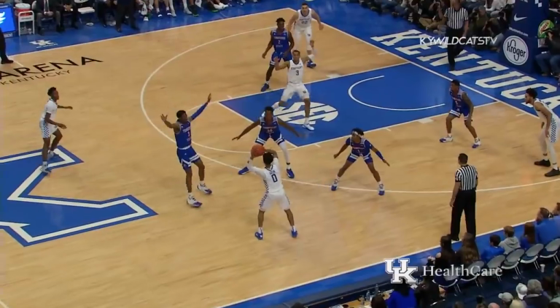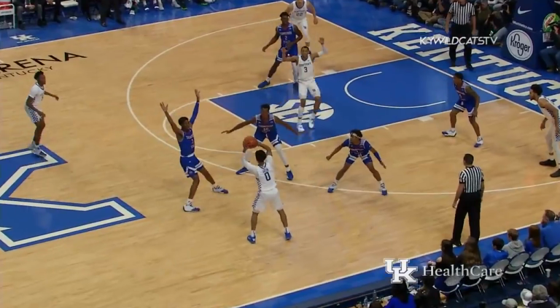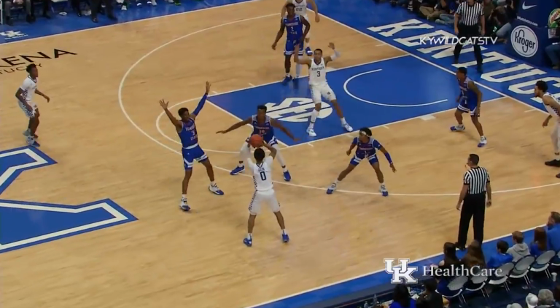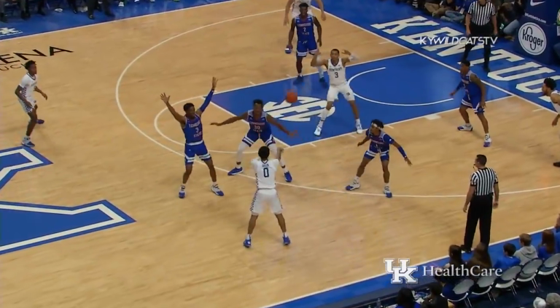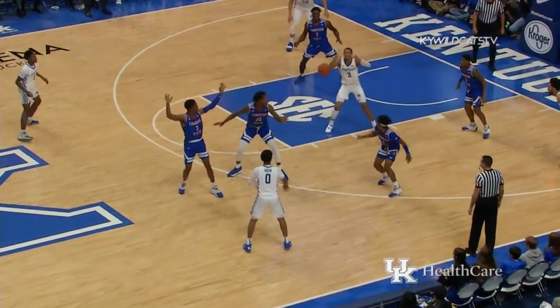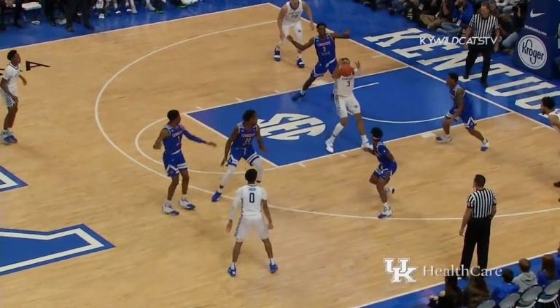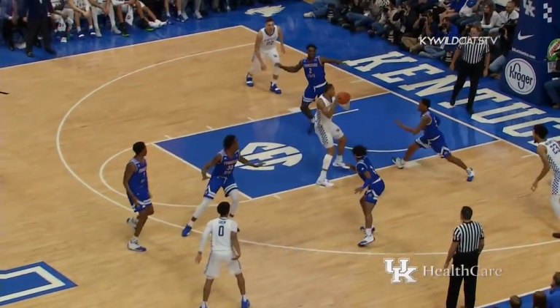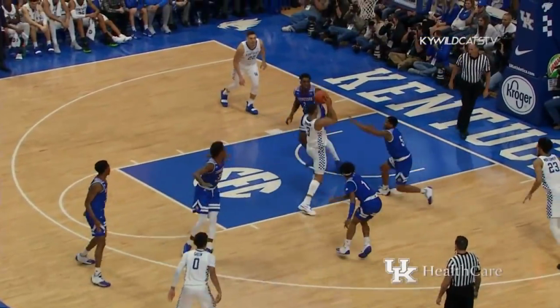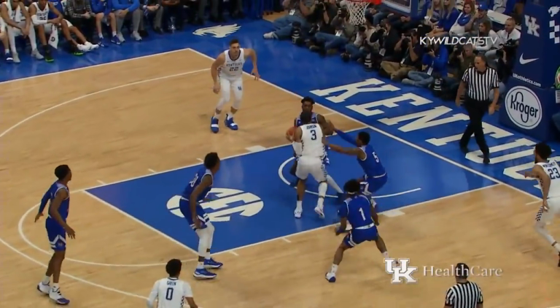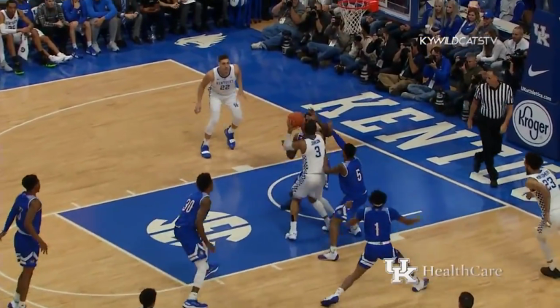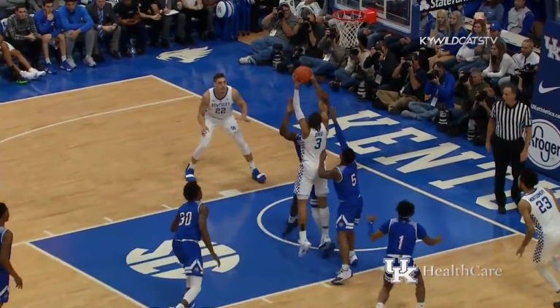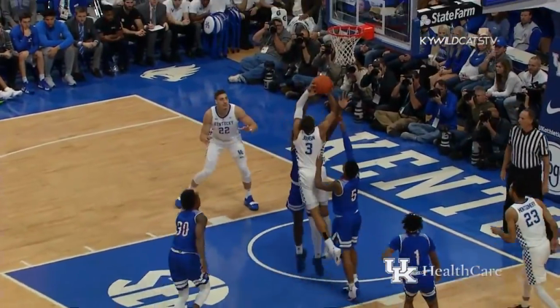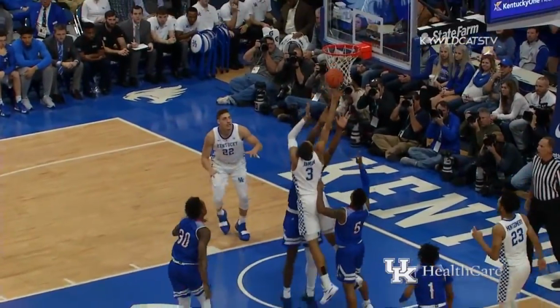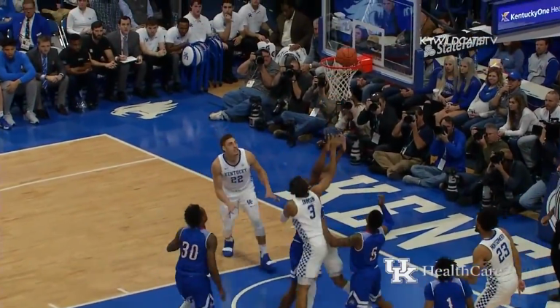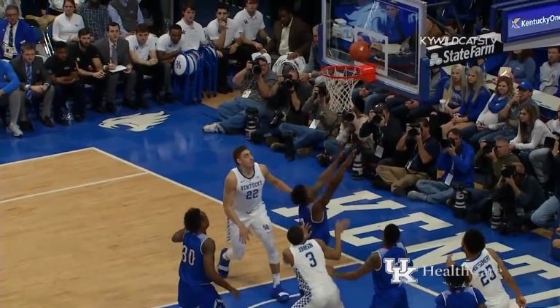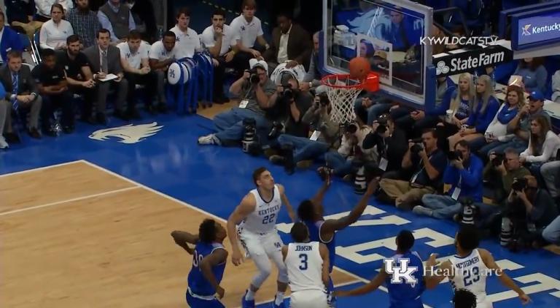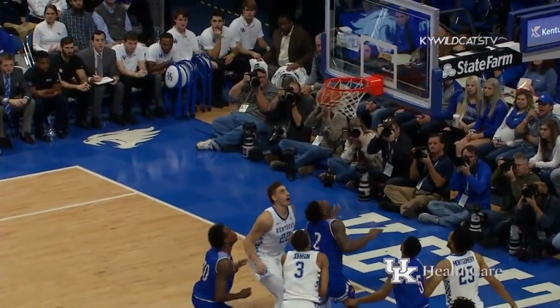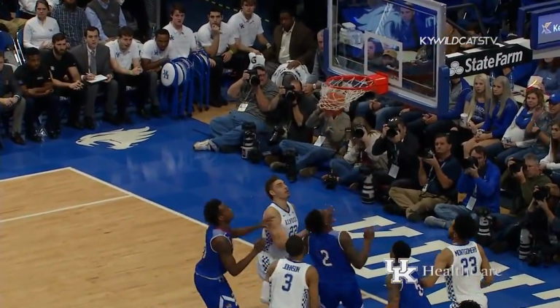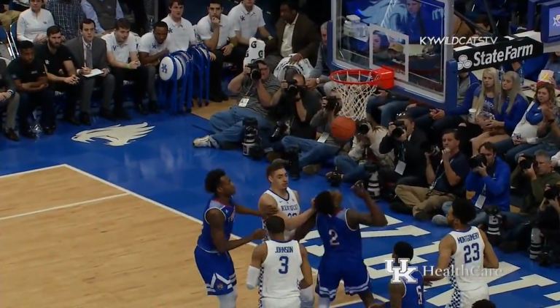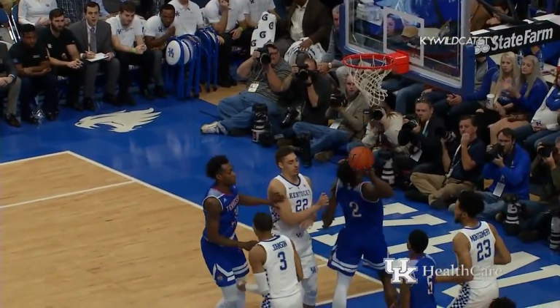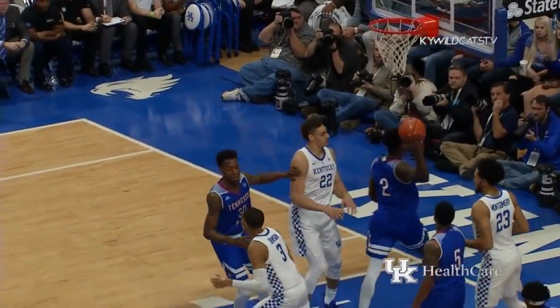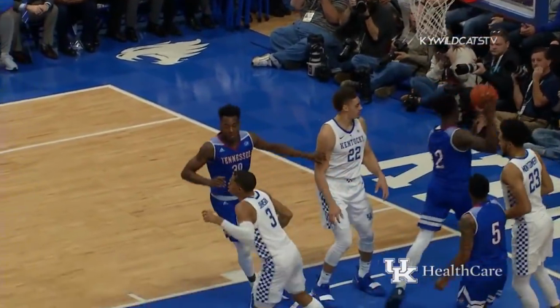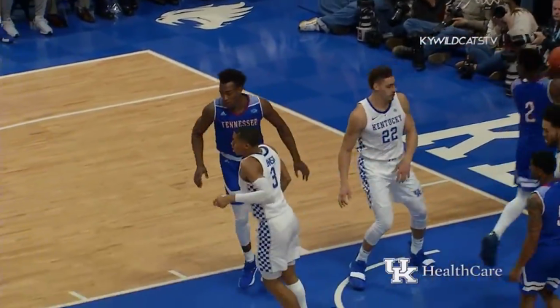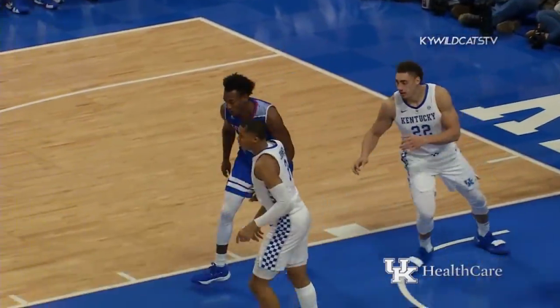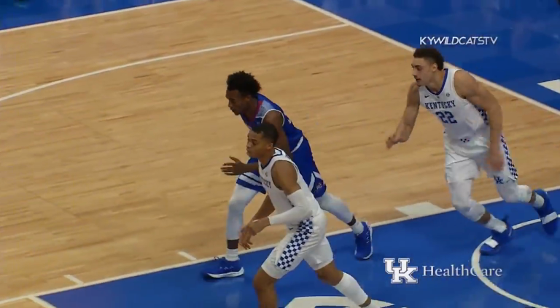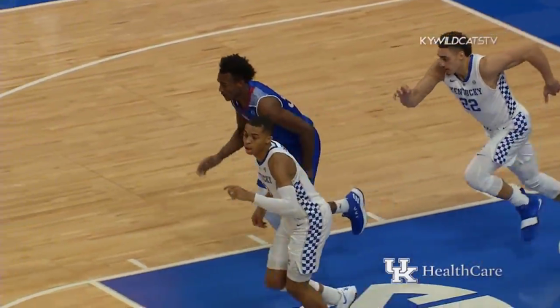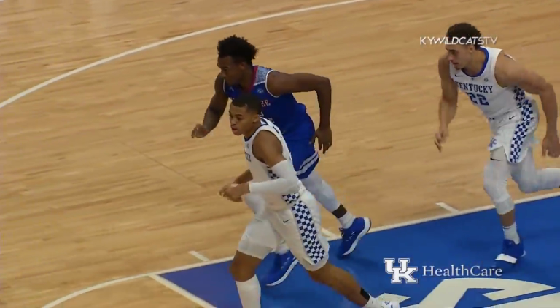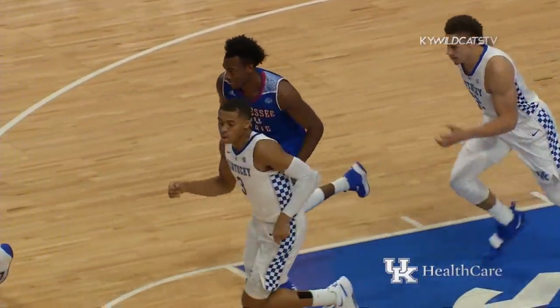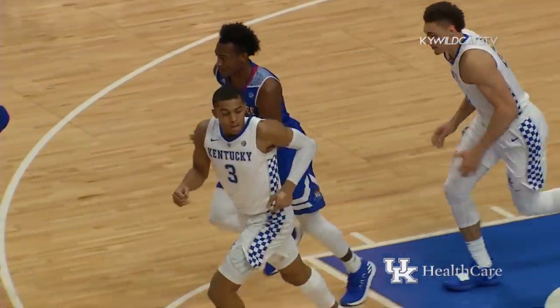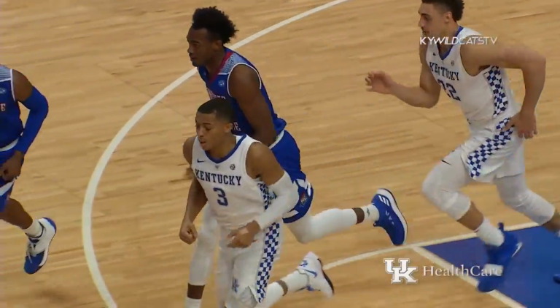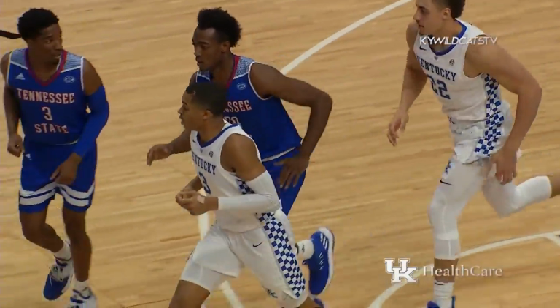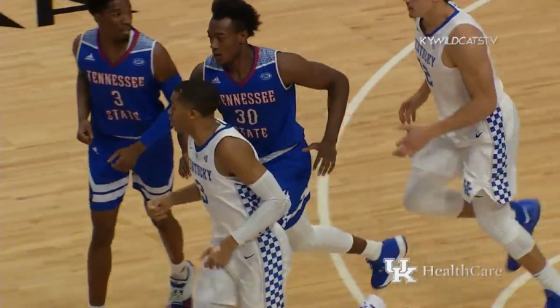Pass to the right side to Green, feeds into the middle of the zone to Johnson, who turns and scores it off the glass.